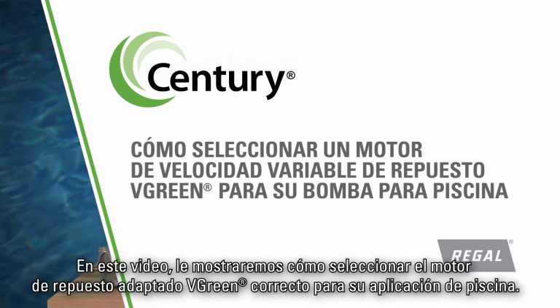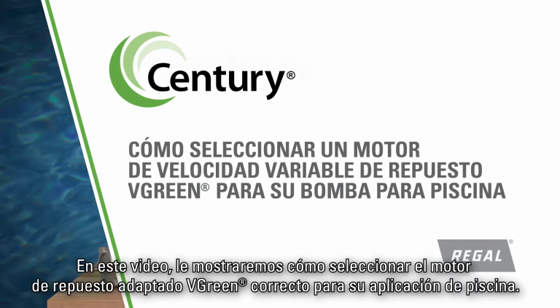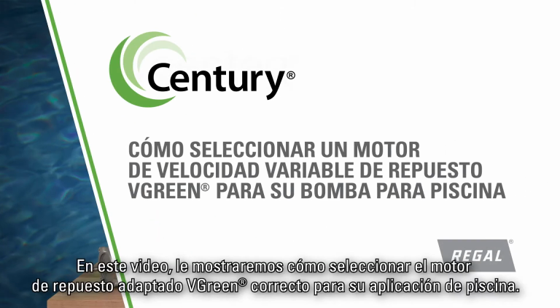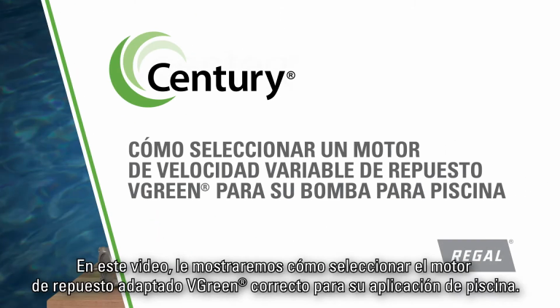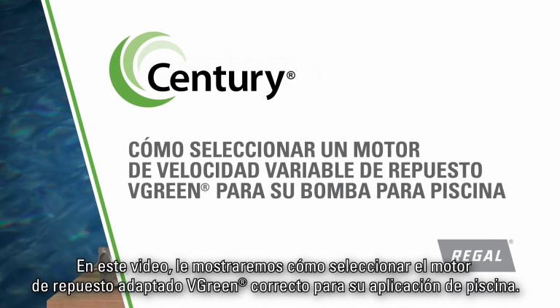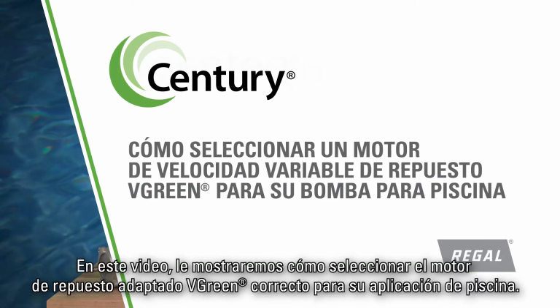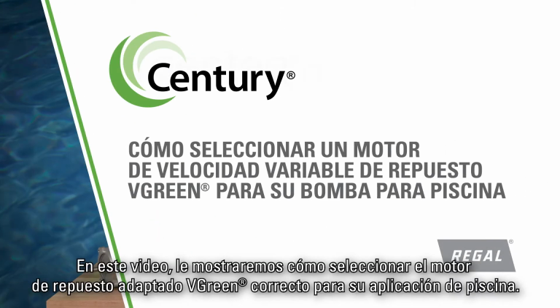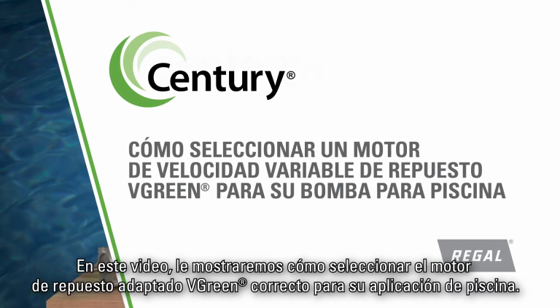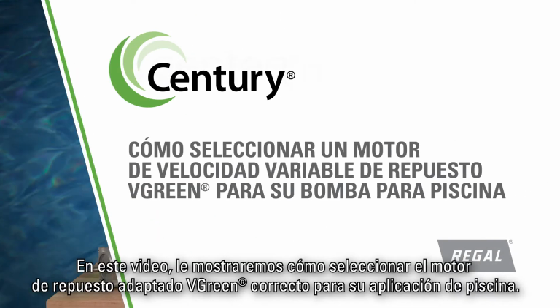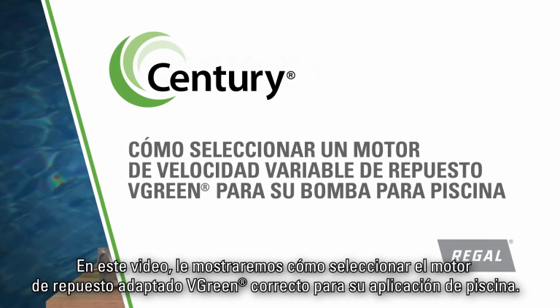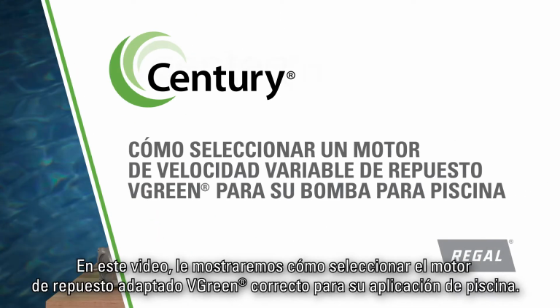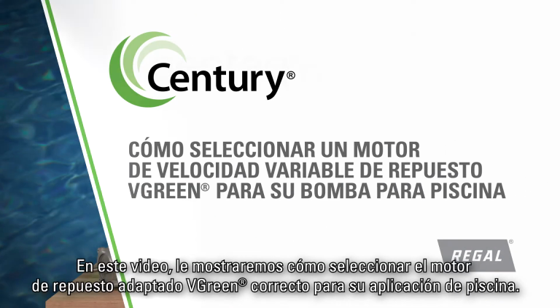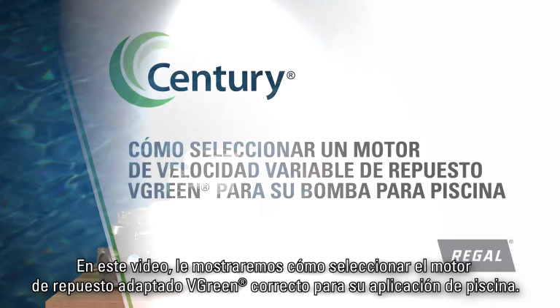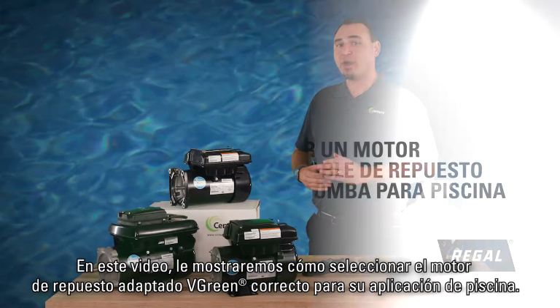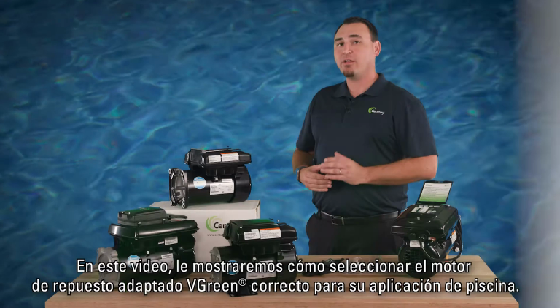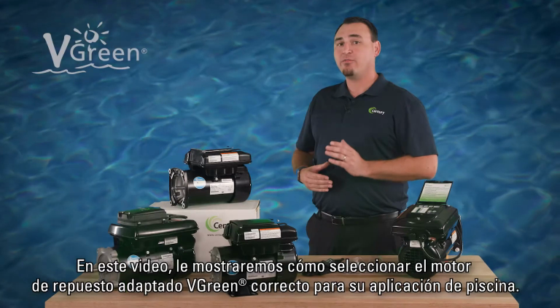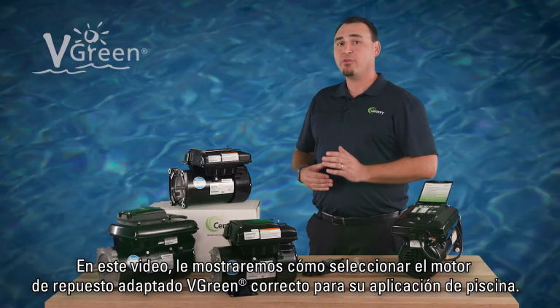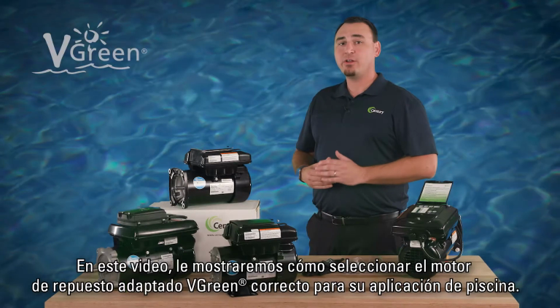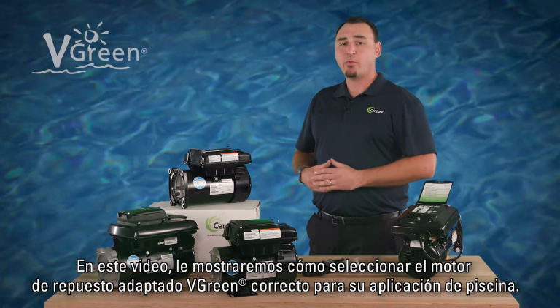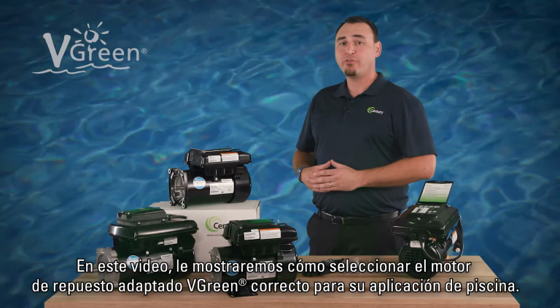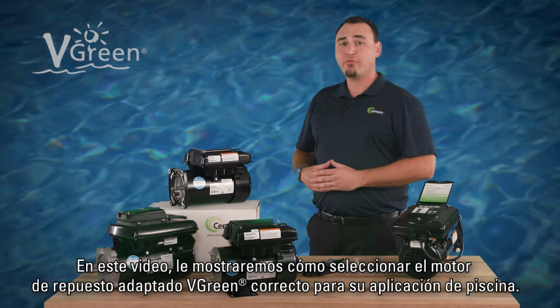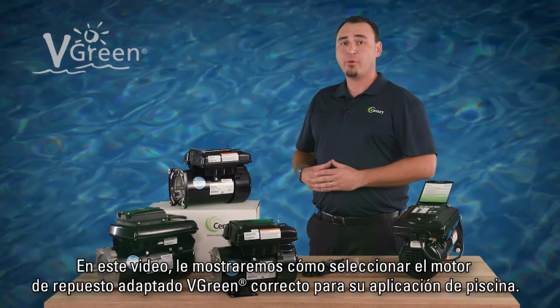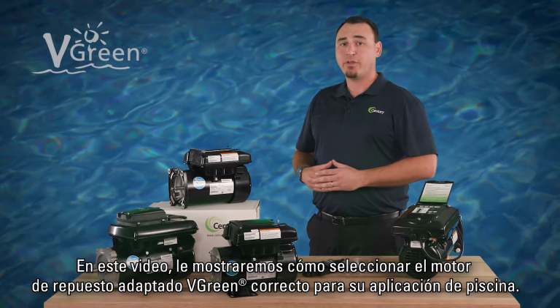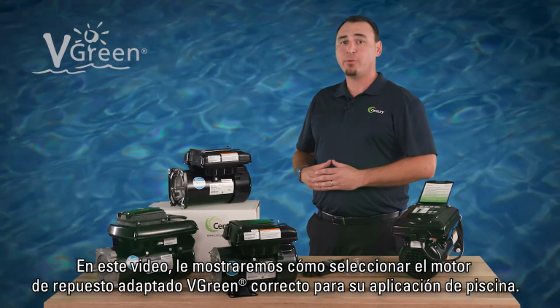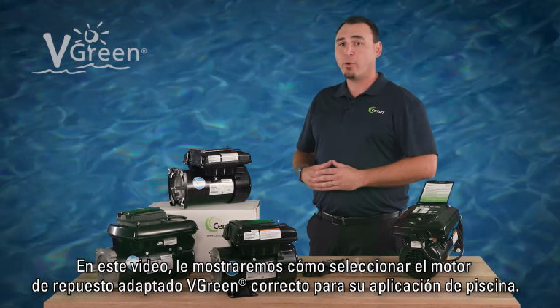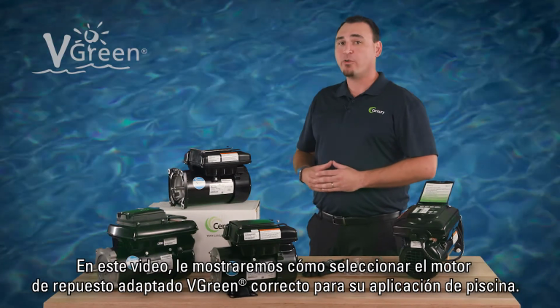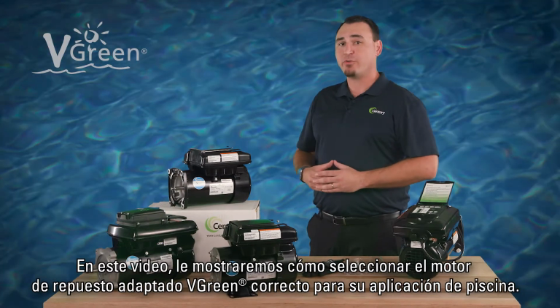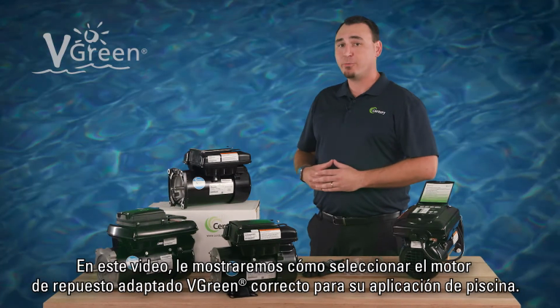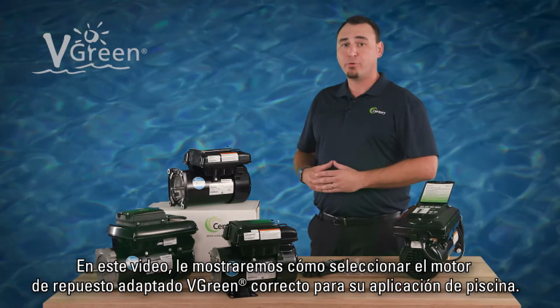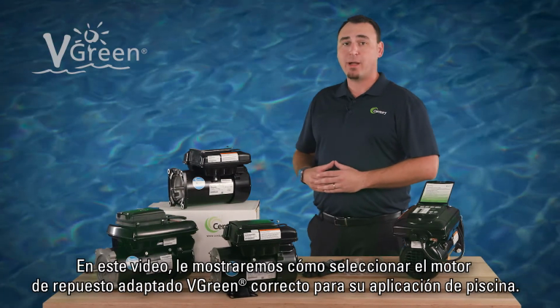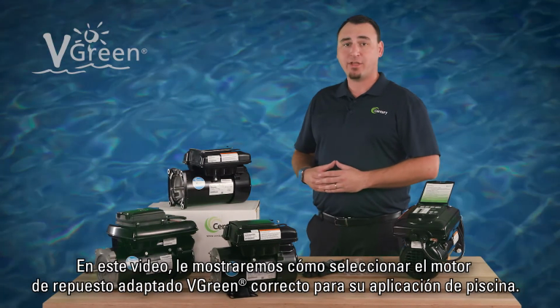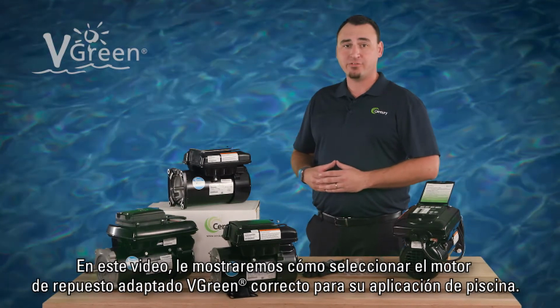In this video, we will show you how to select the correct Vgreen retrofit replacement motor for your pool application.